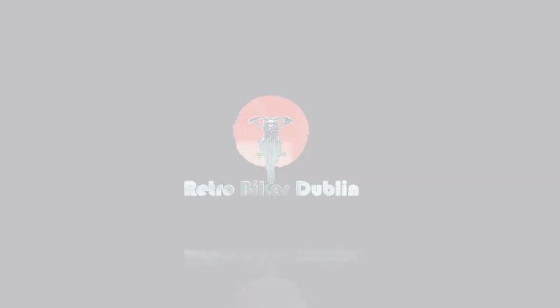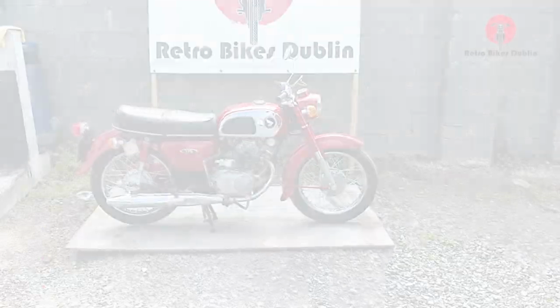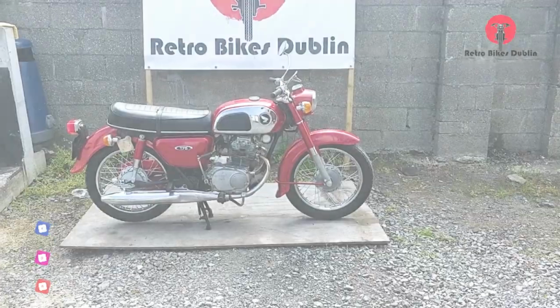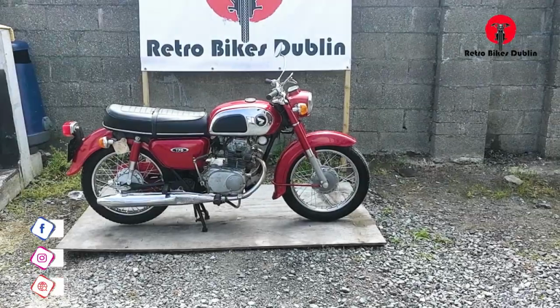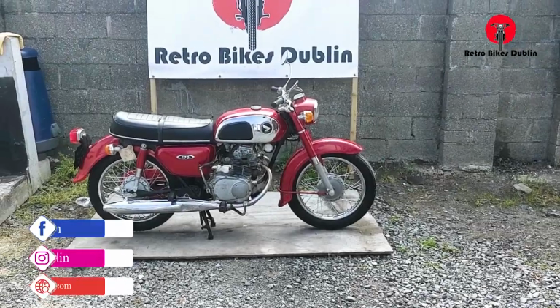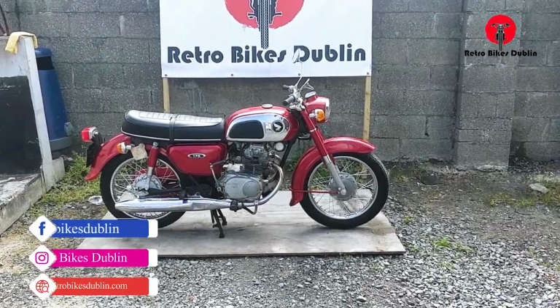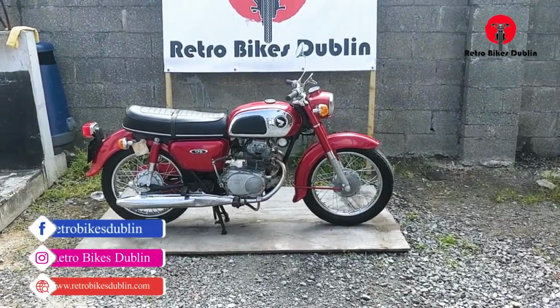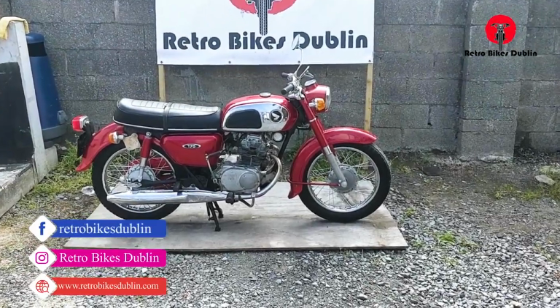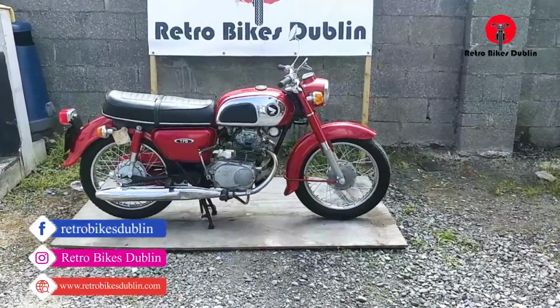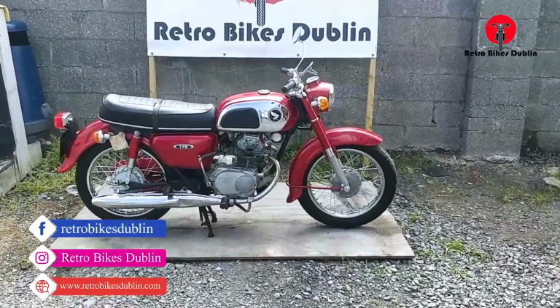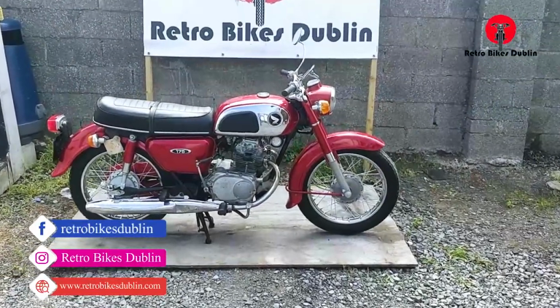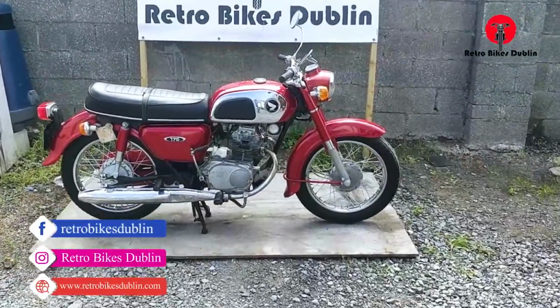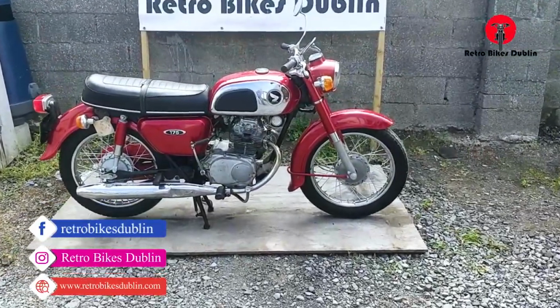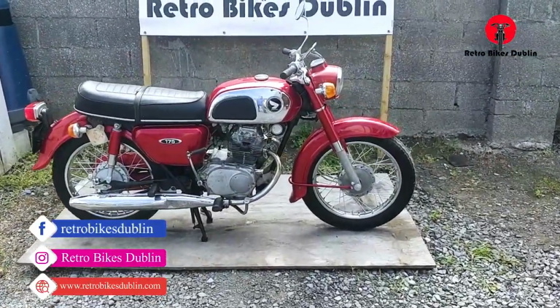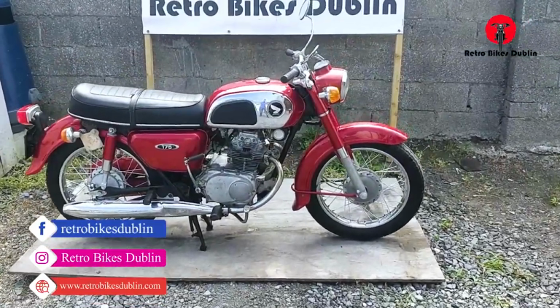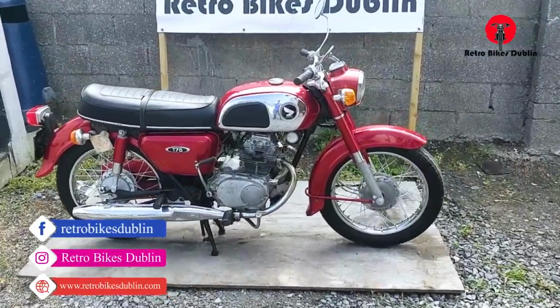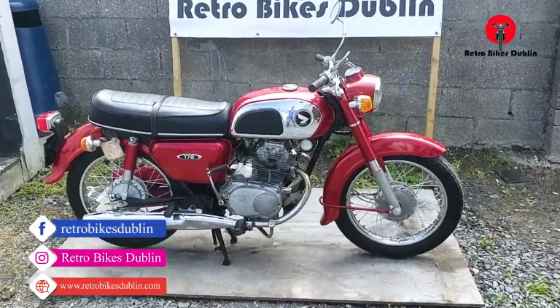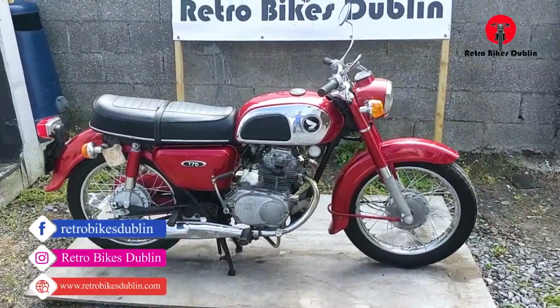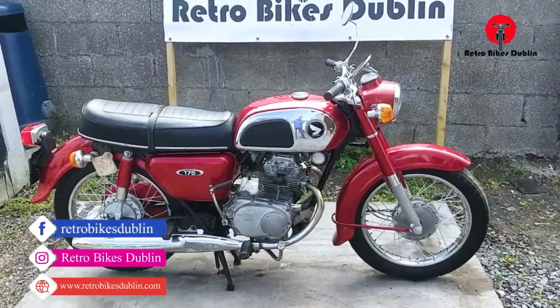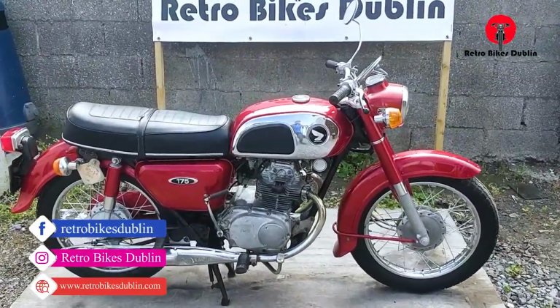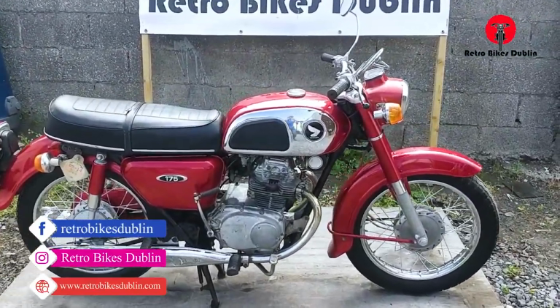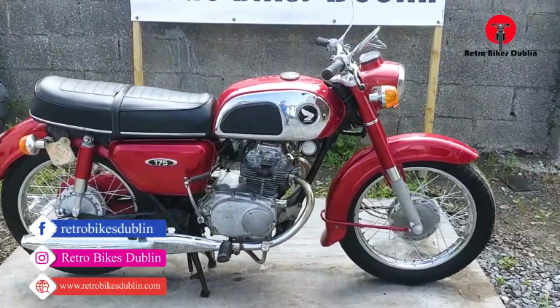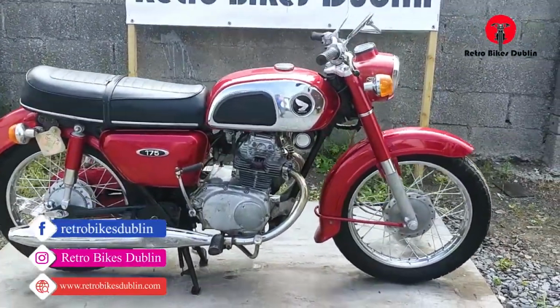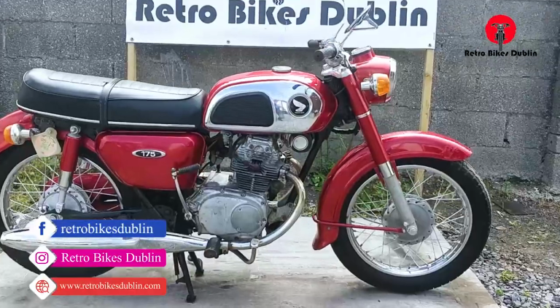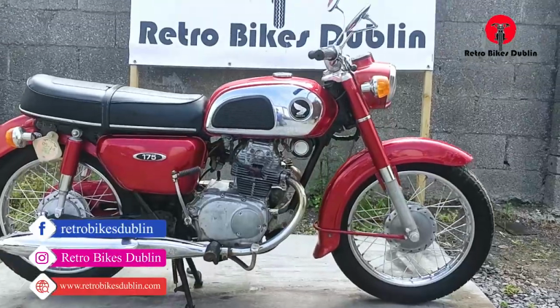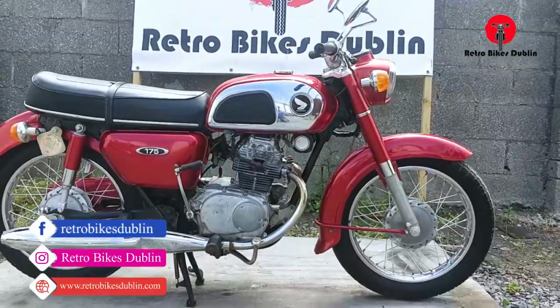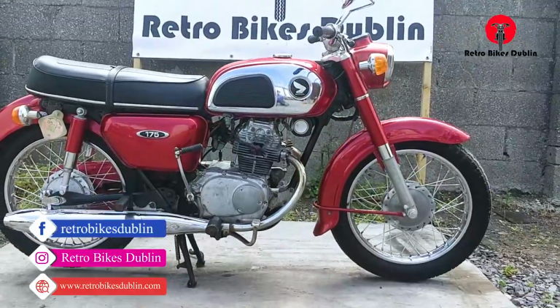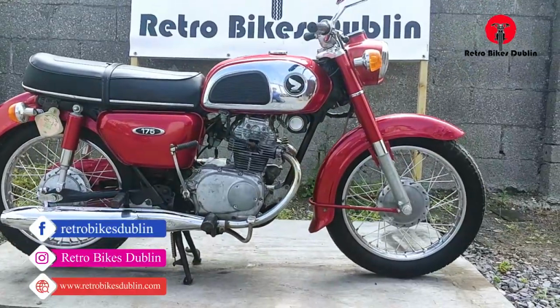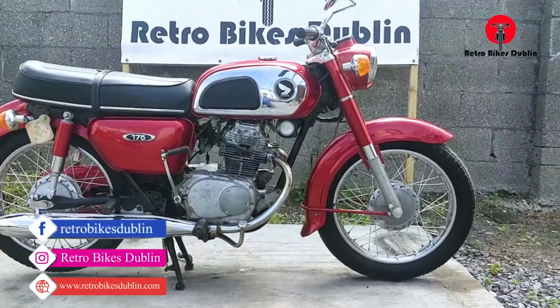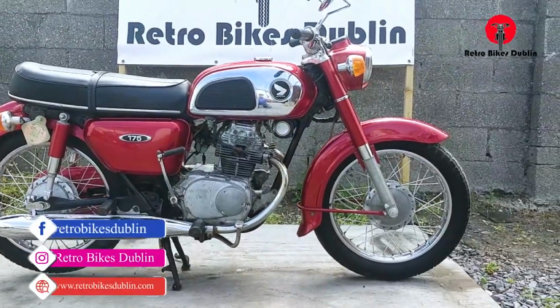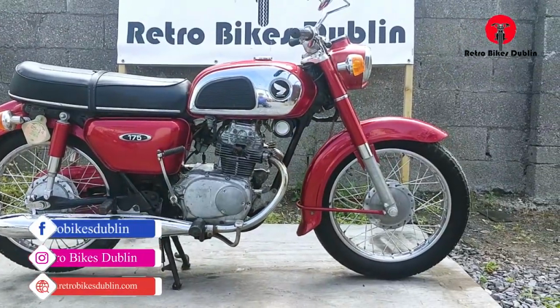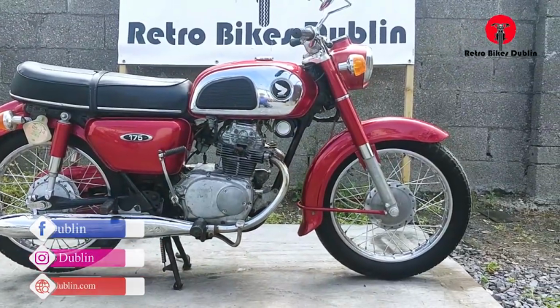Hello and welcome to Retrobikes Dublin. Today we're looking at a Honda CD175, or as they're known over here, a Noddy.